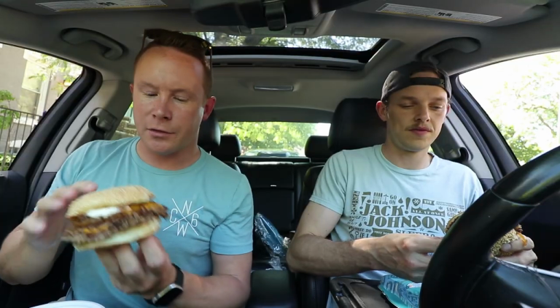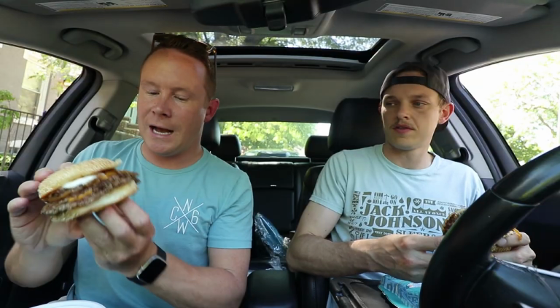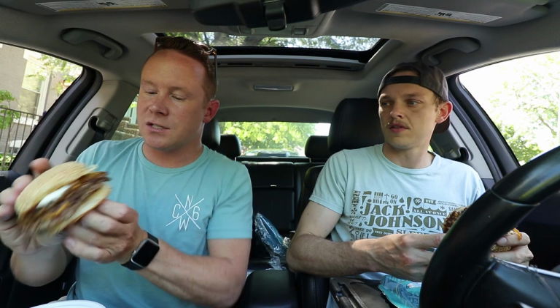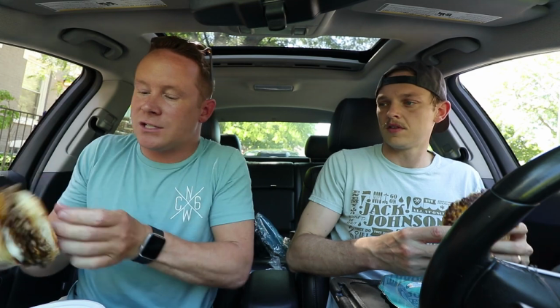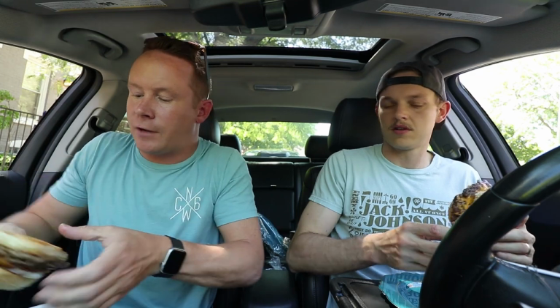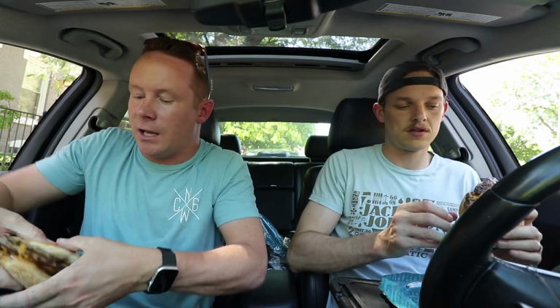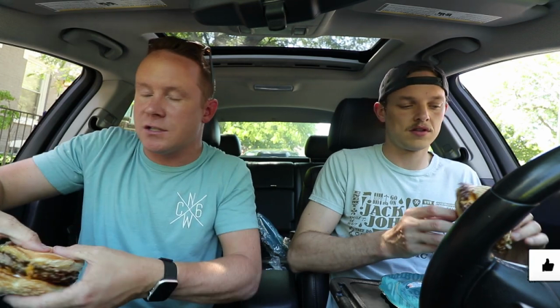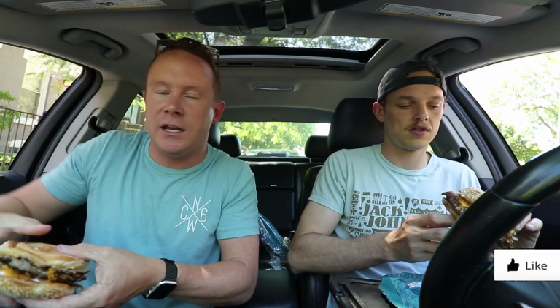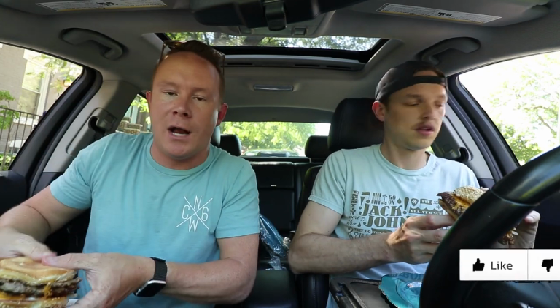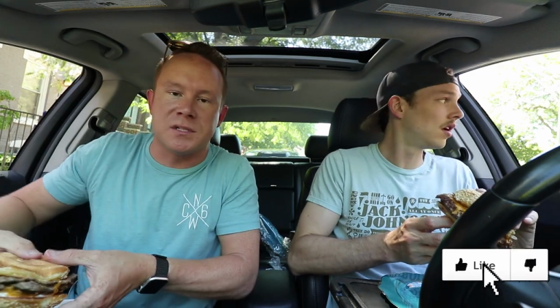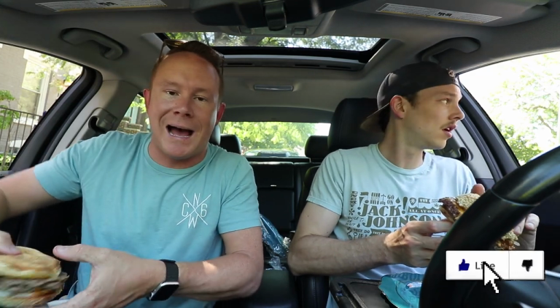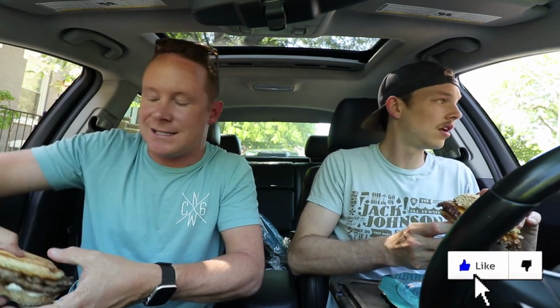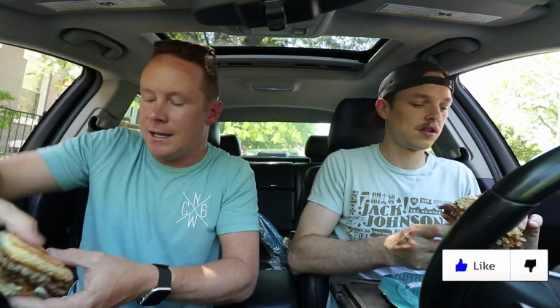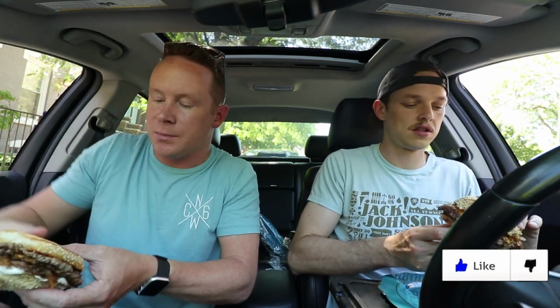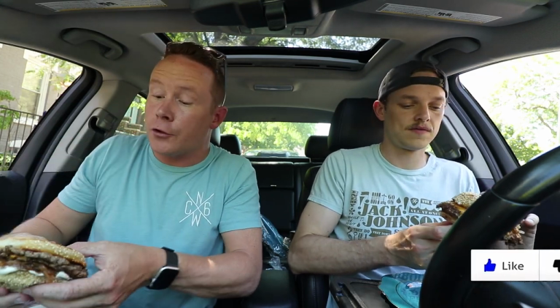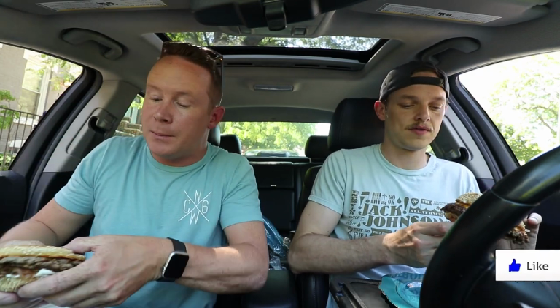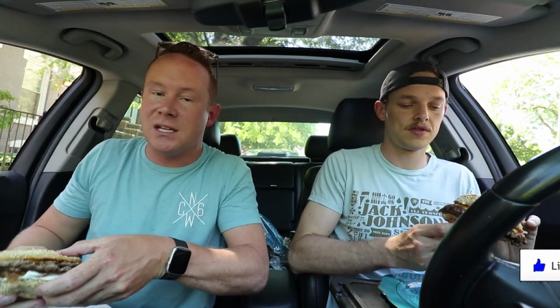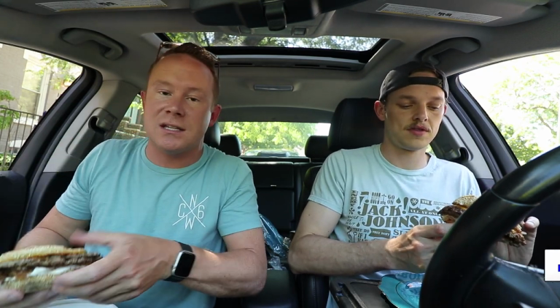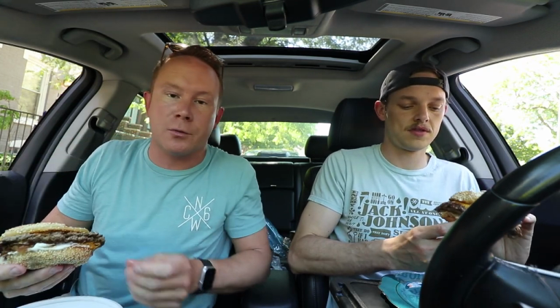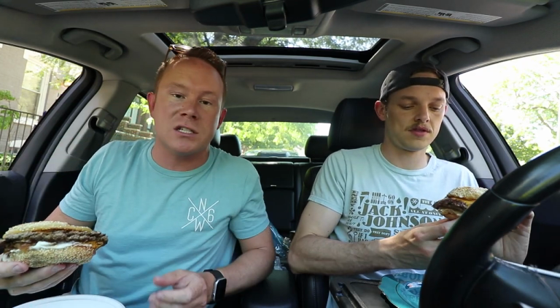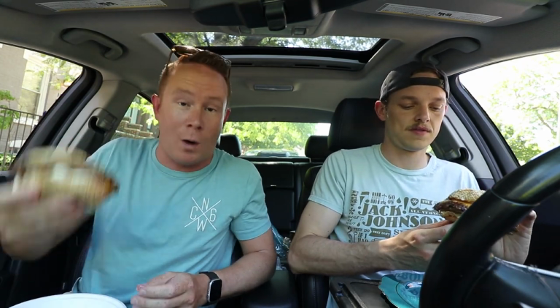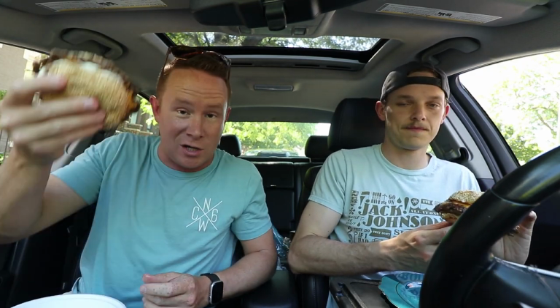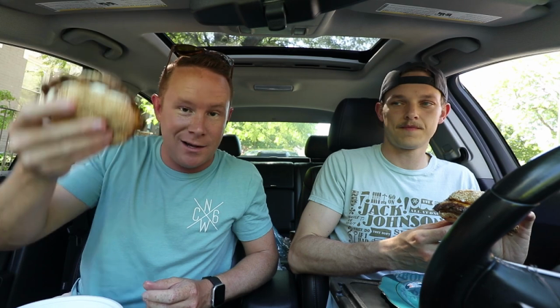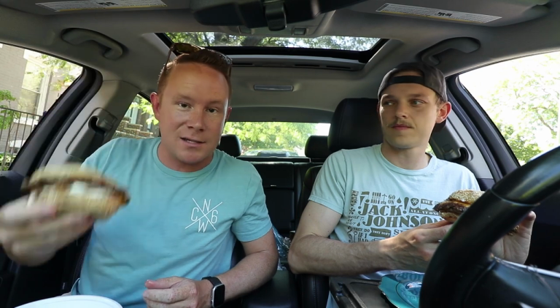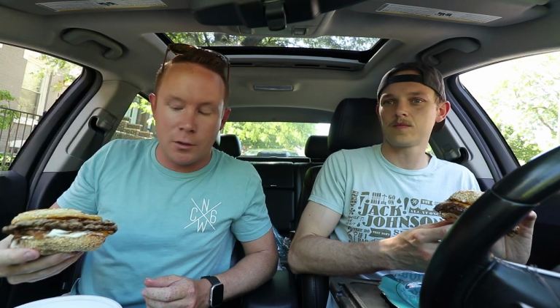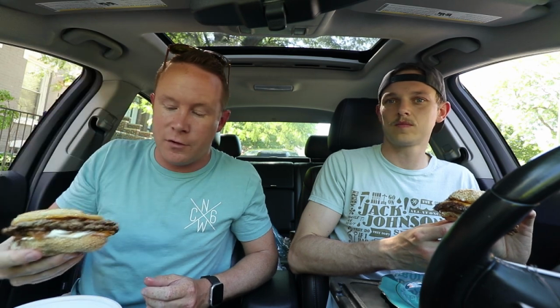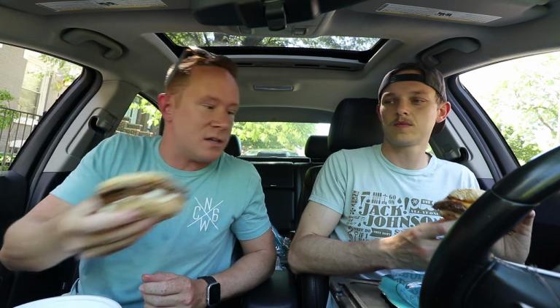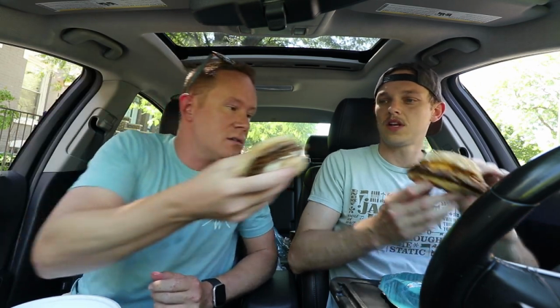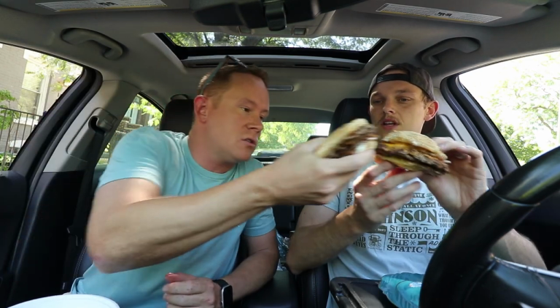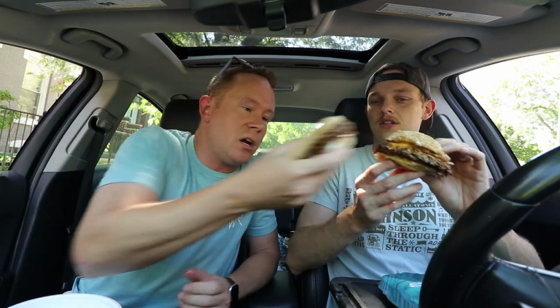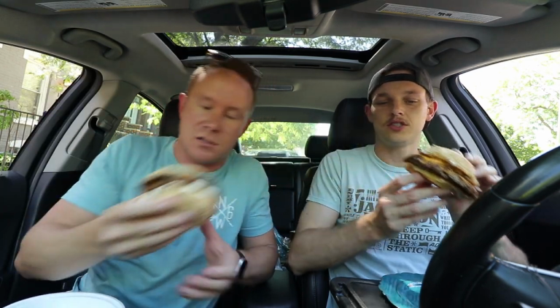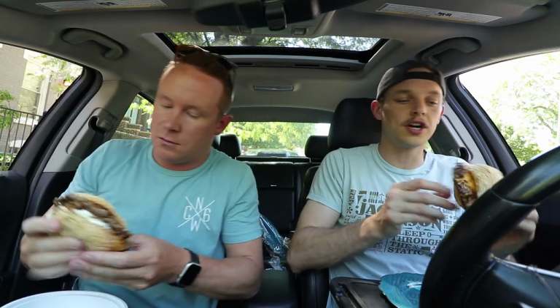All right, Three House. Guys, don't forget to like this video — it helps a lot, helps other people see this. And Three House, if you're watching, excited to review this. Cheers. Cheers.